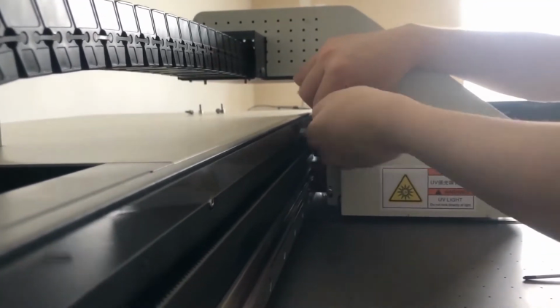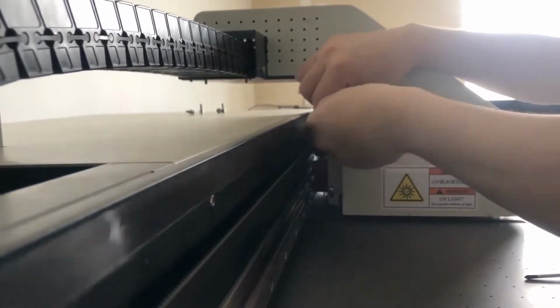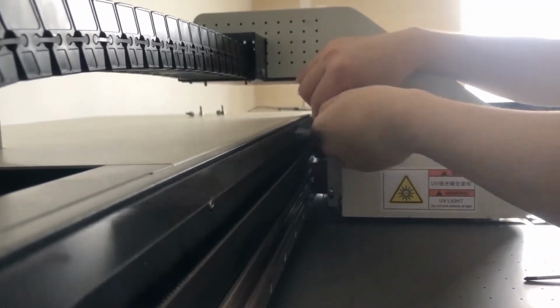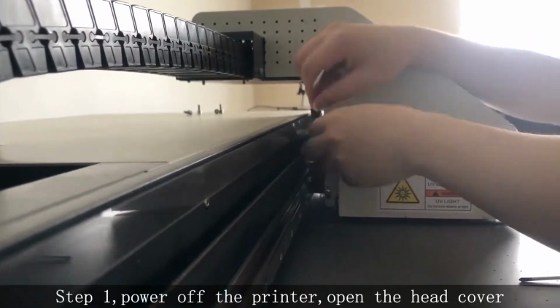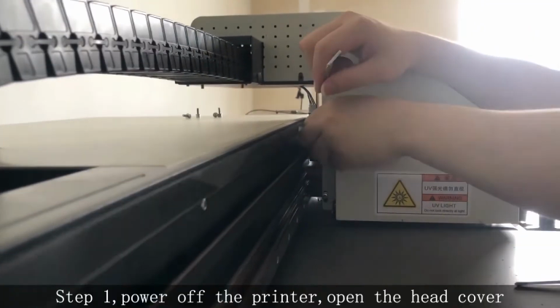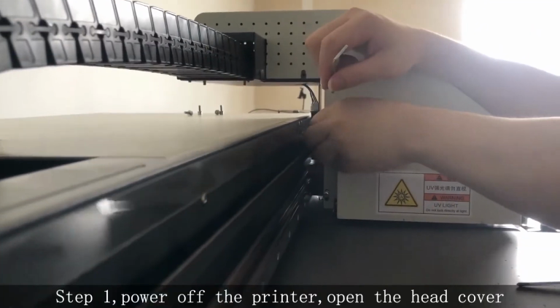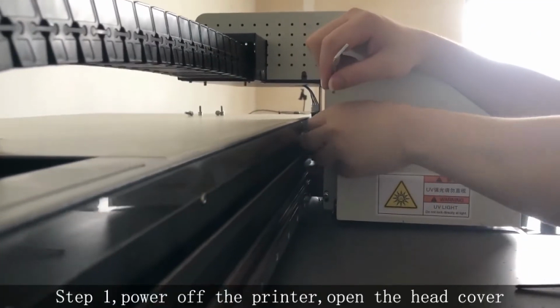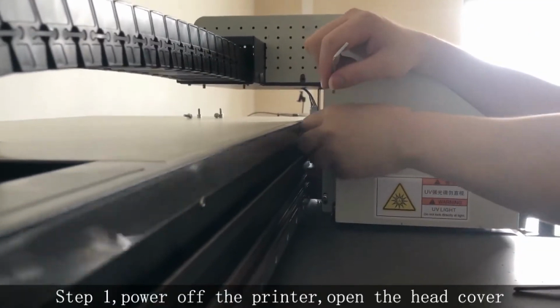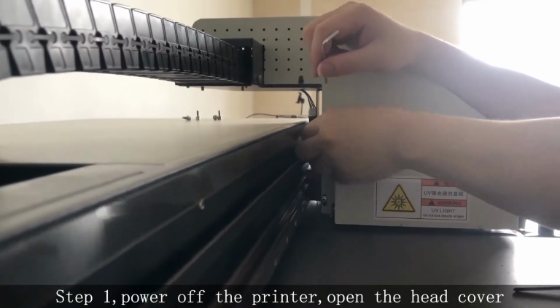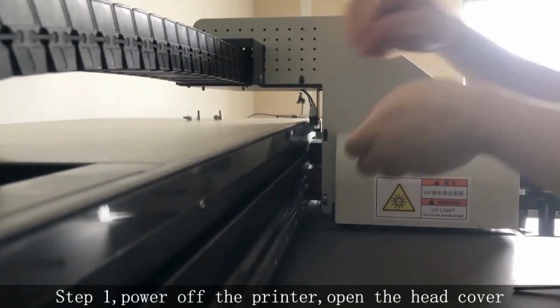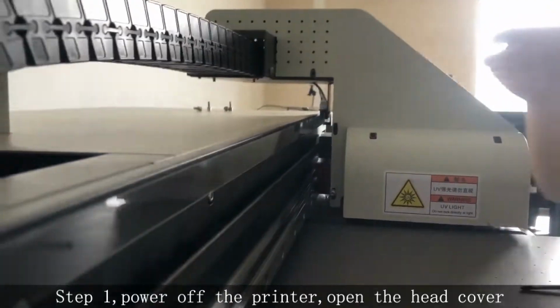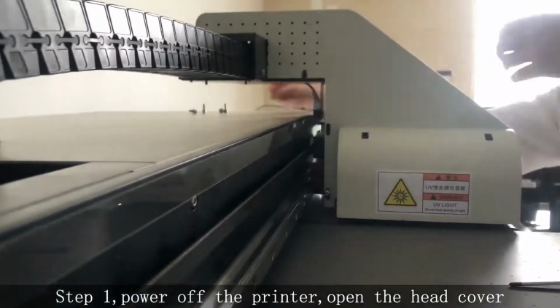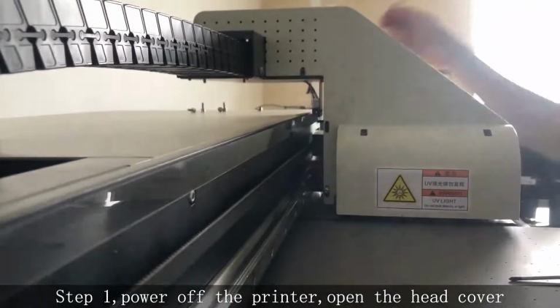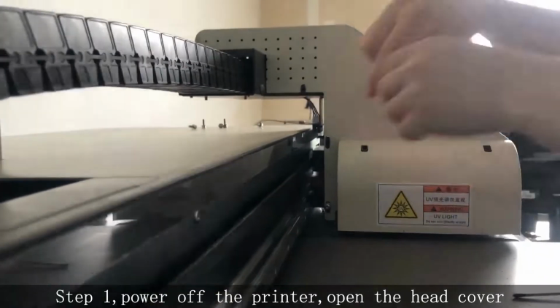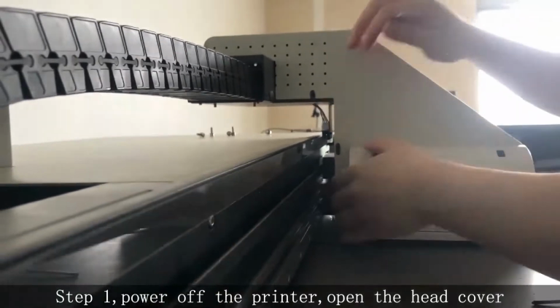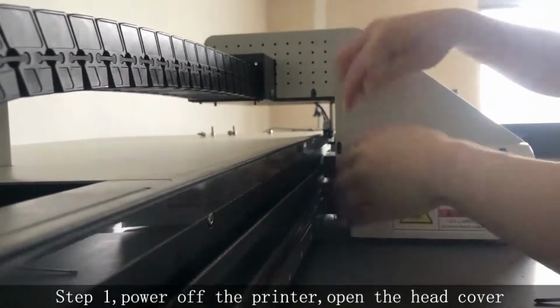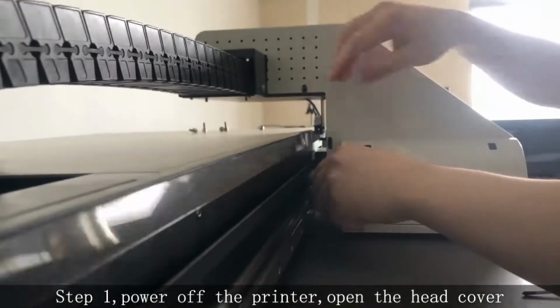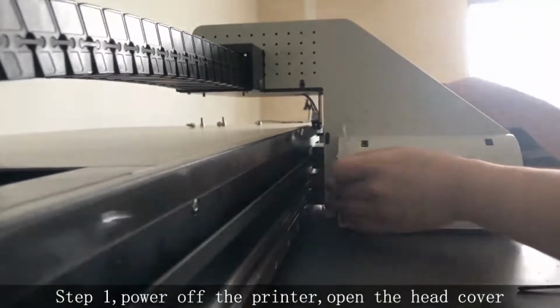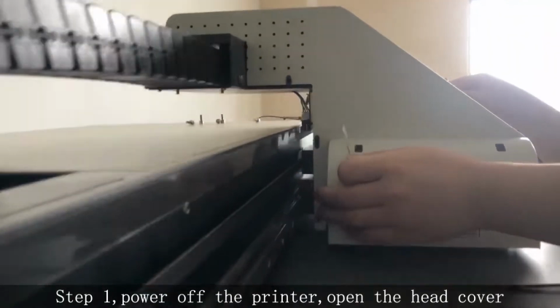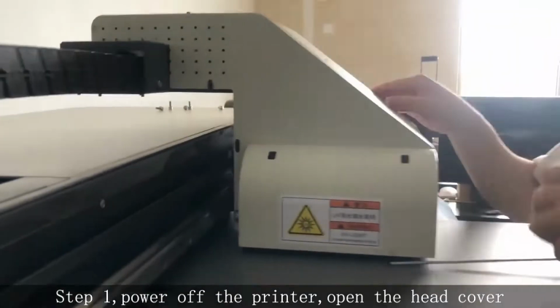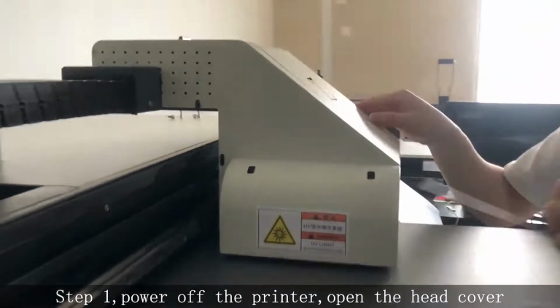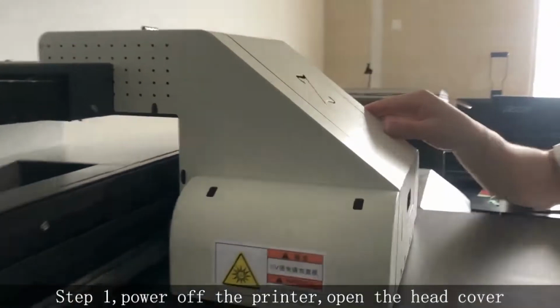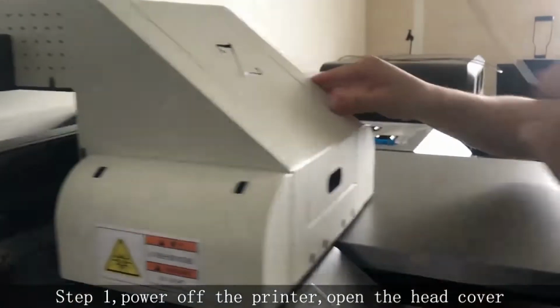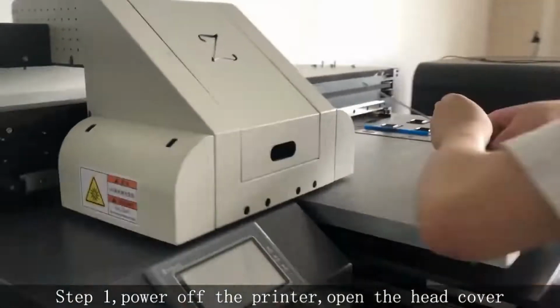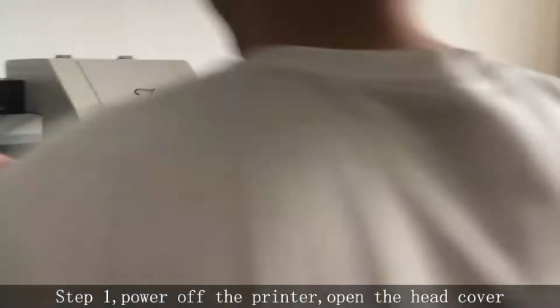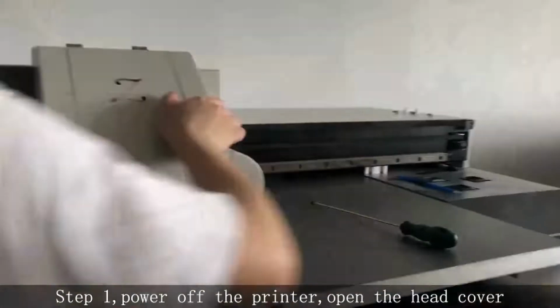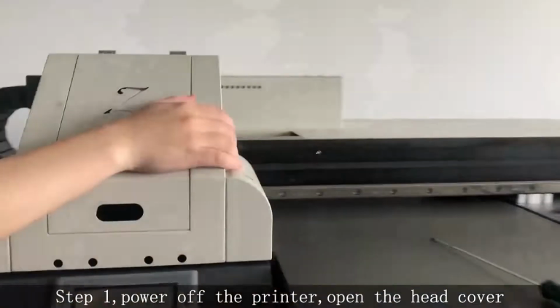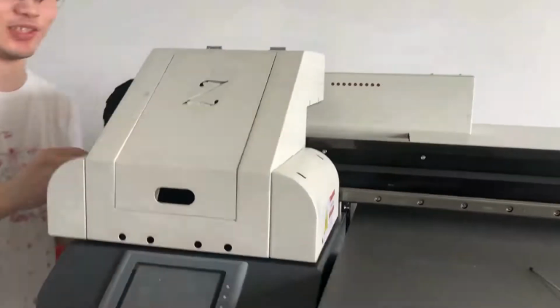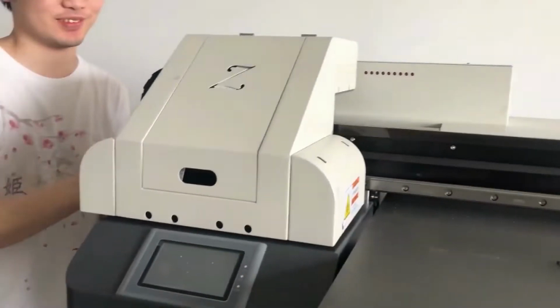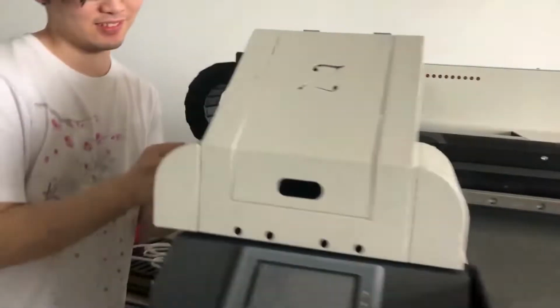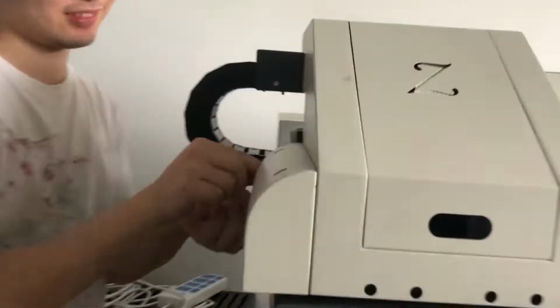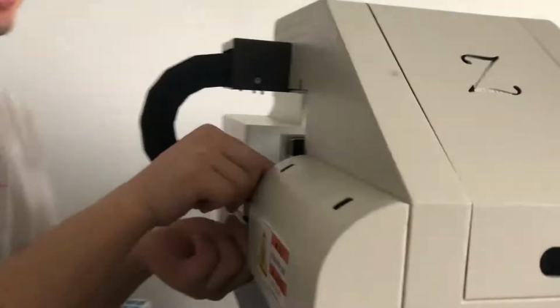Step 1. Power off the printer and open the head cover.